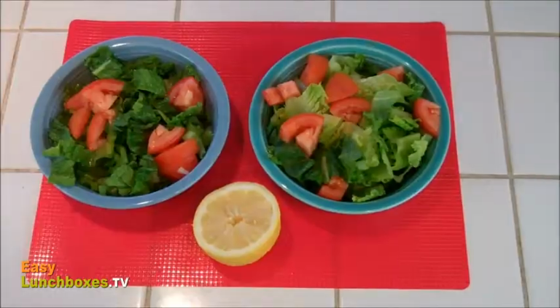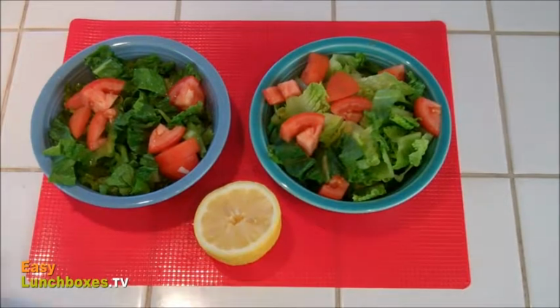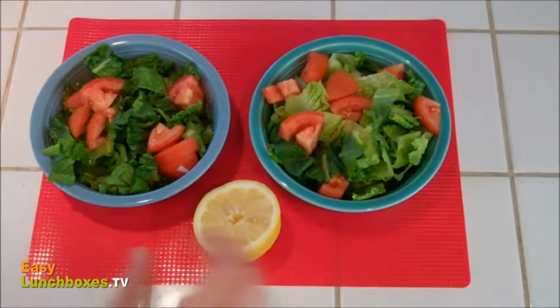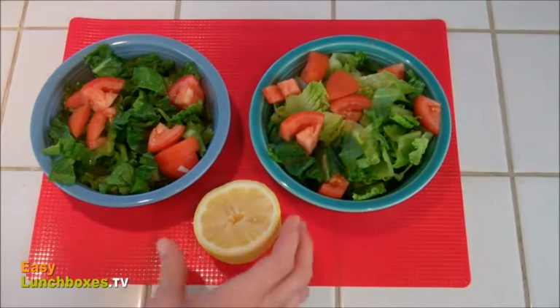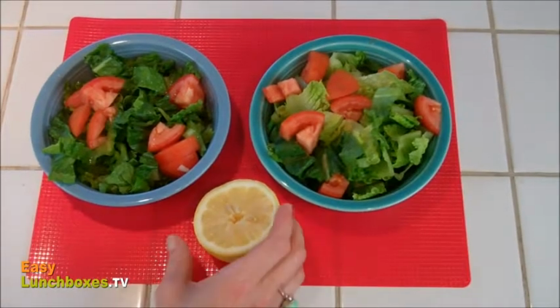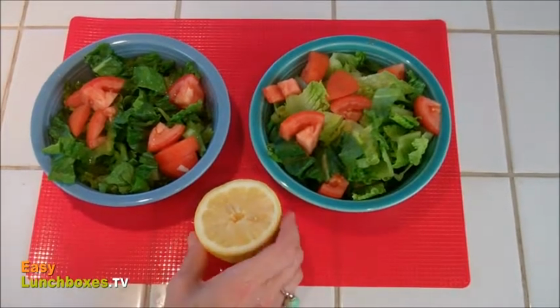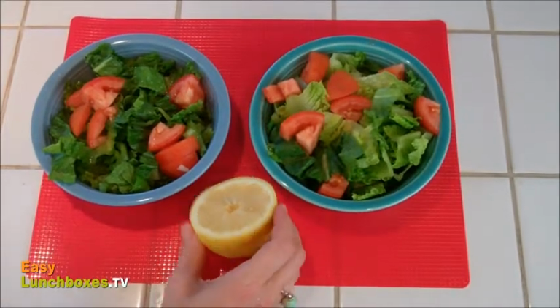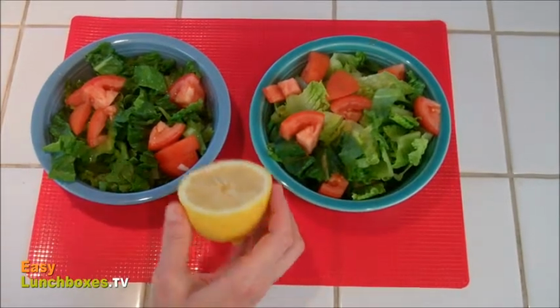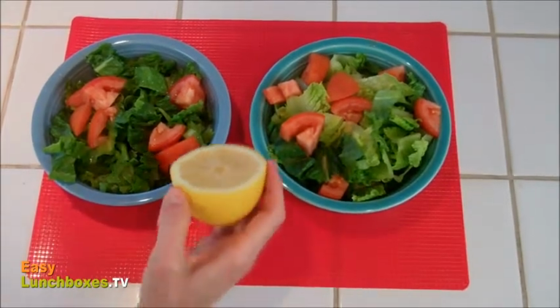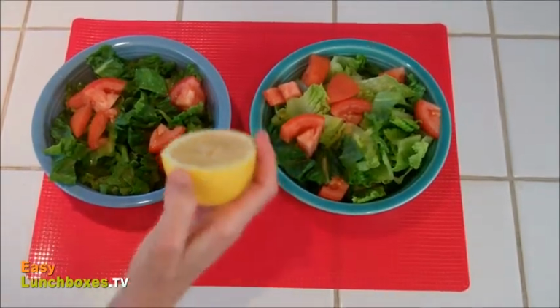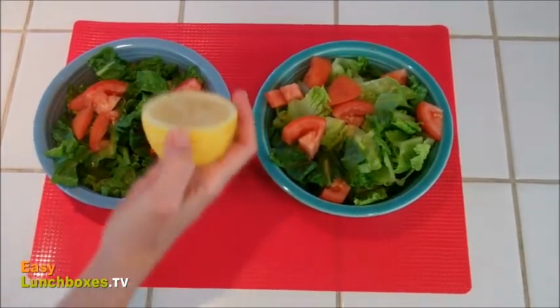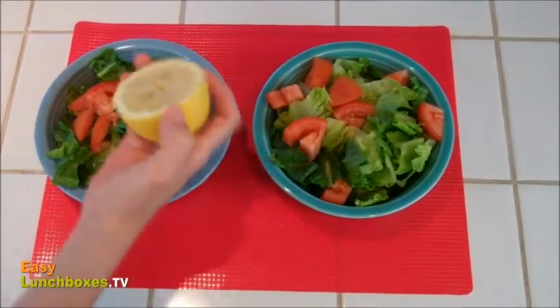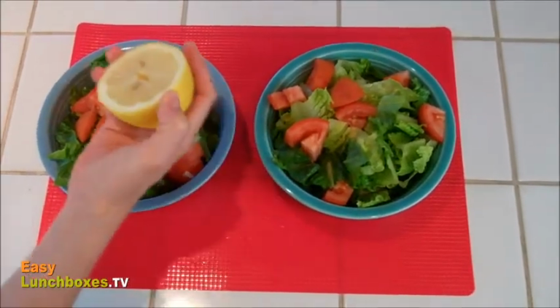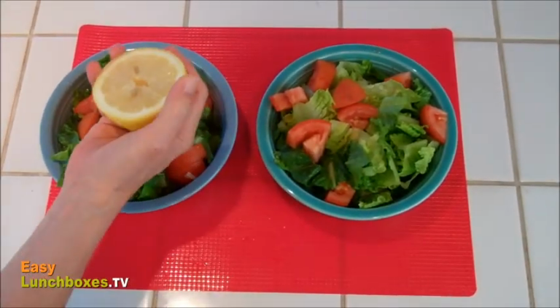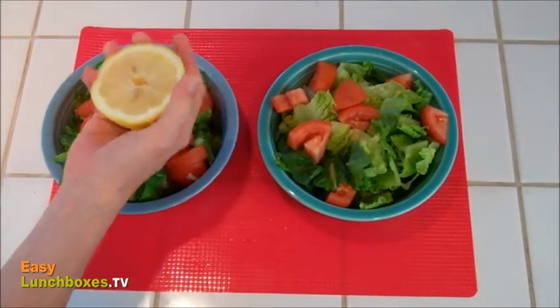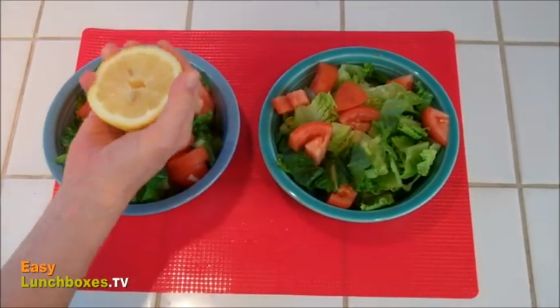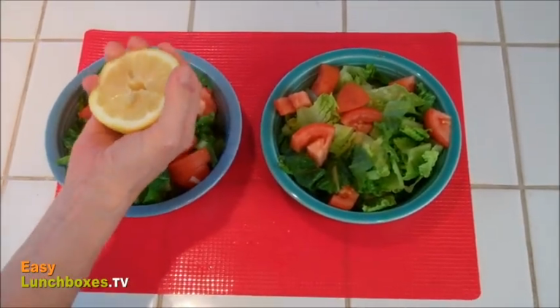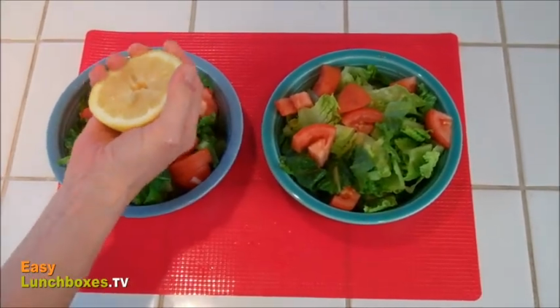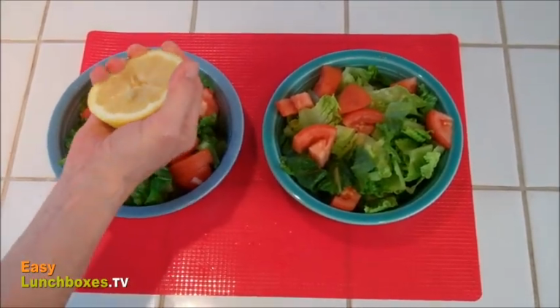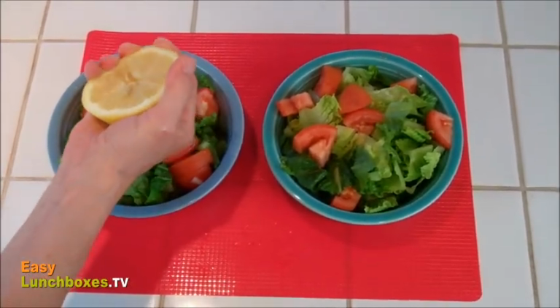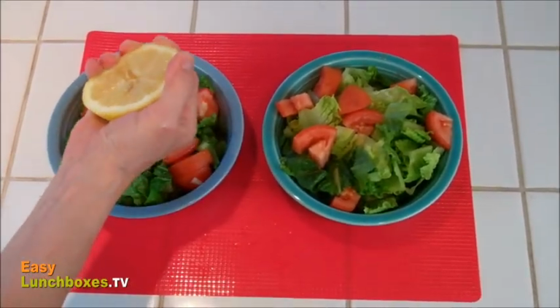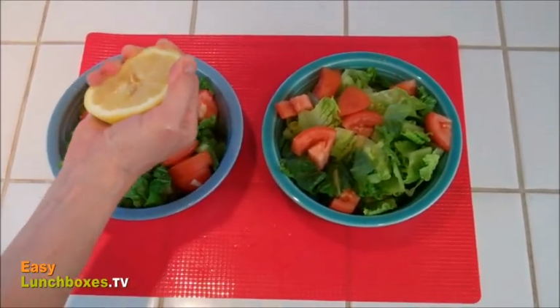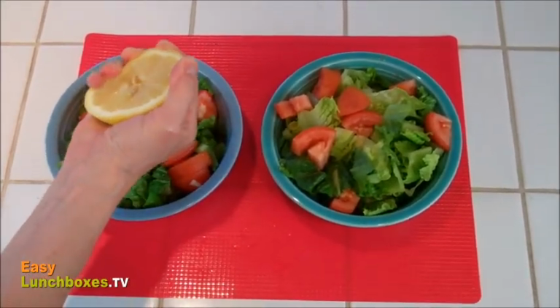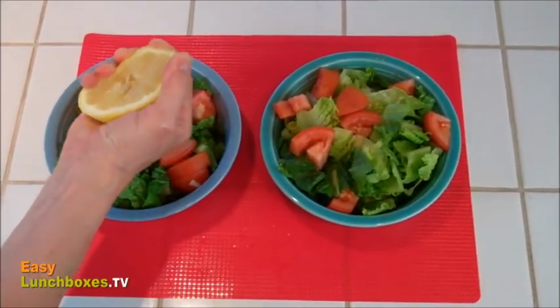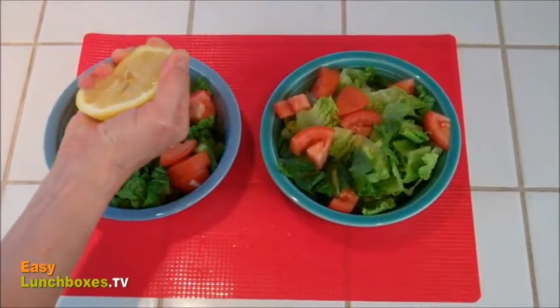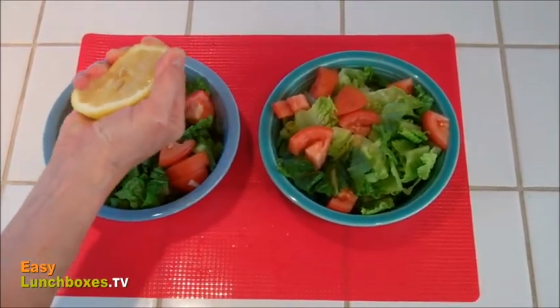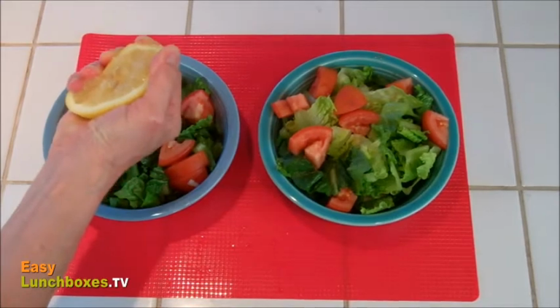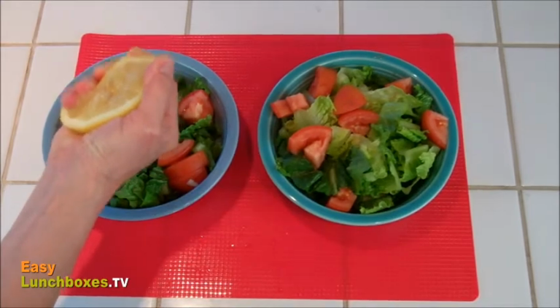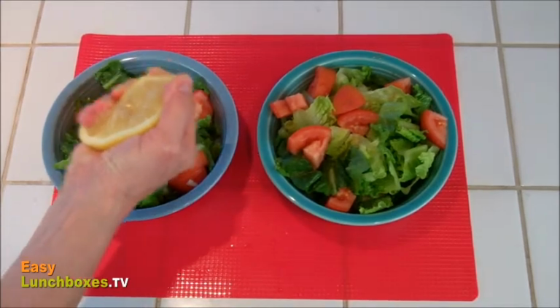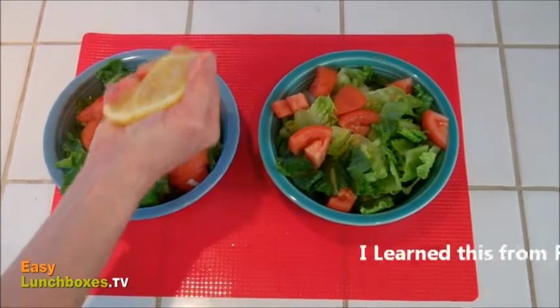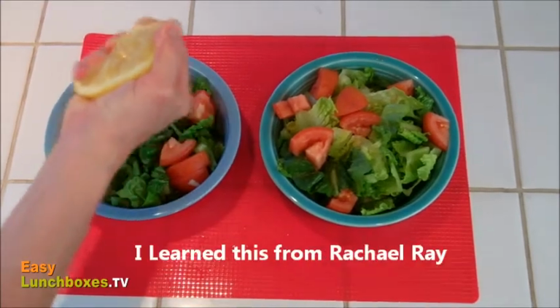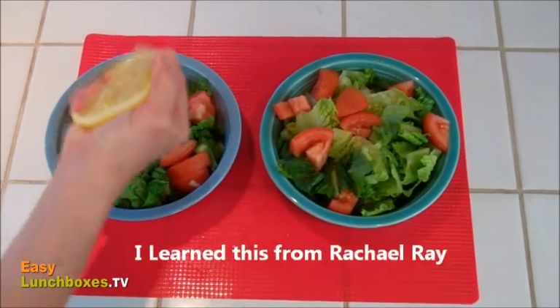If you need just a little lemon juice, hold the lemon upright in your hand when you squeeze it to prevent the seeds from getting in your food.